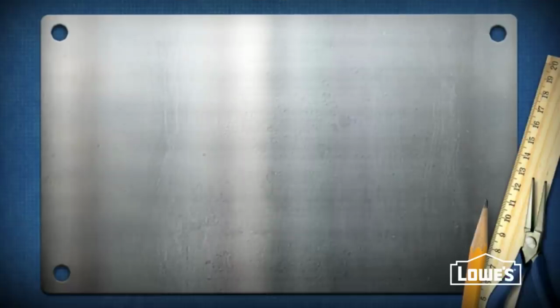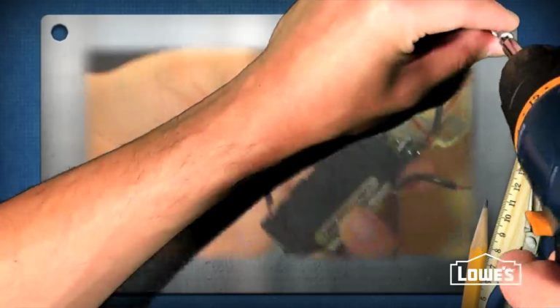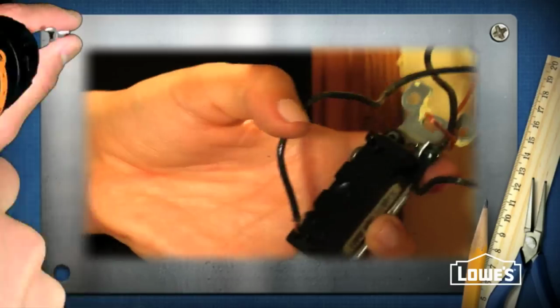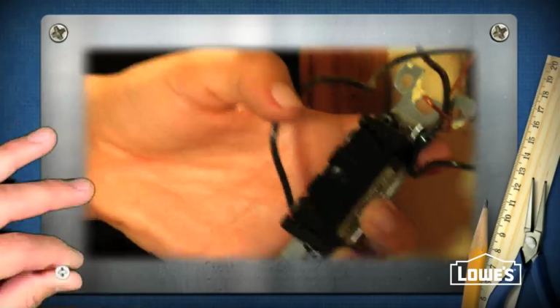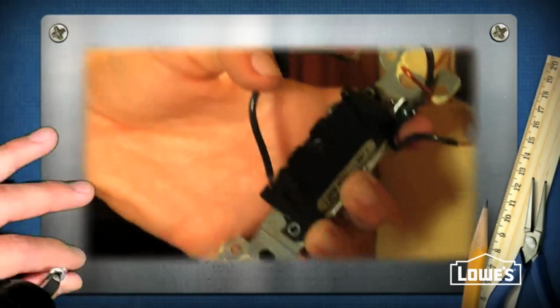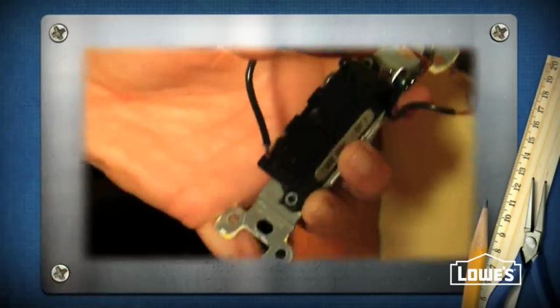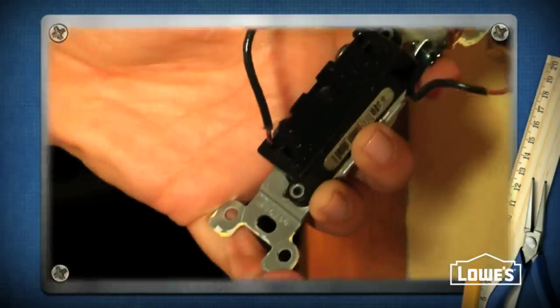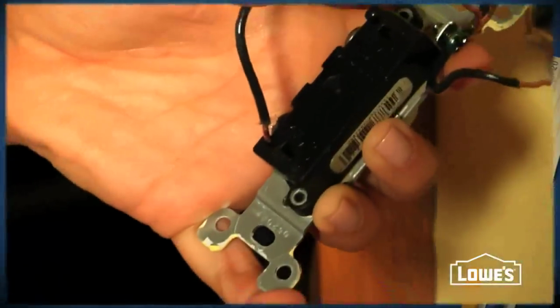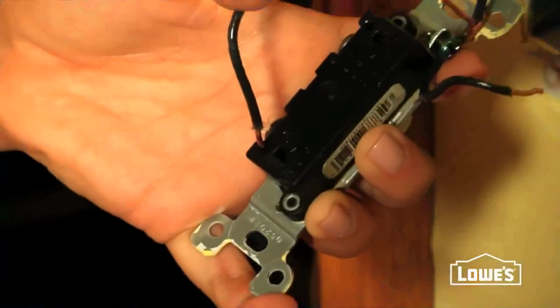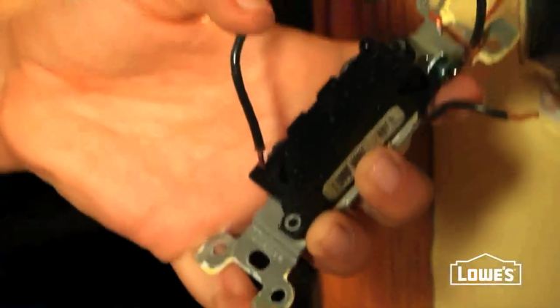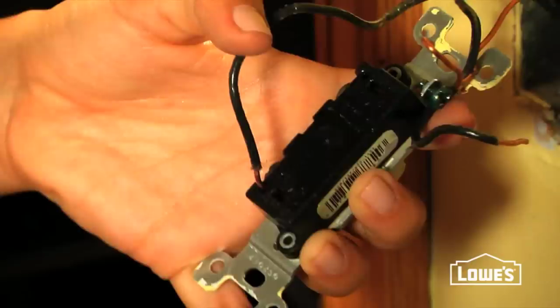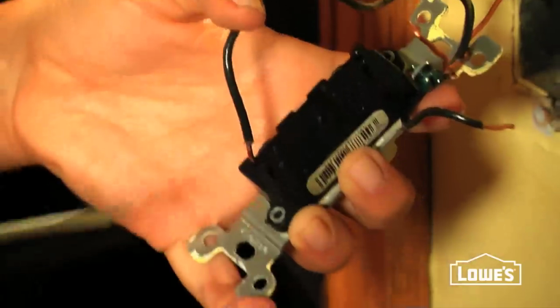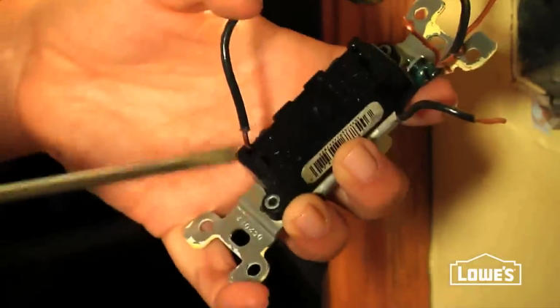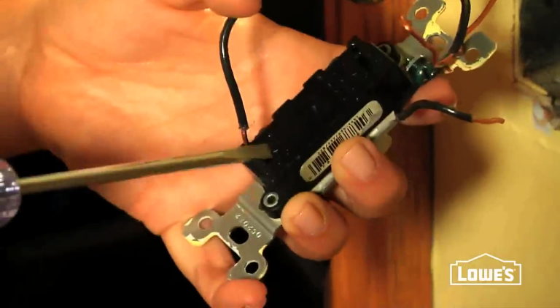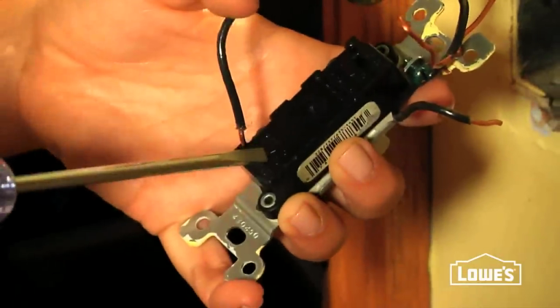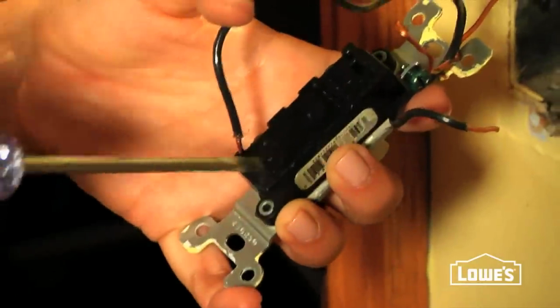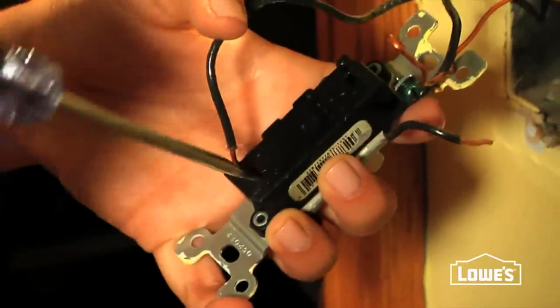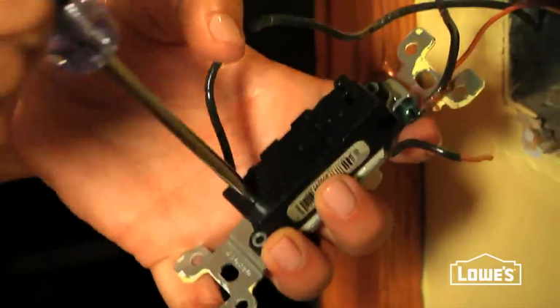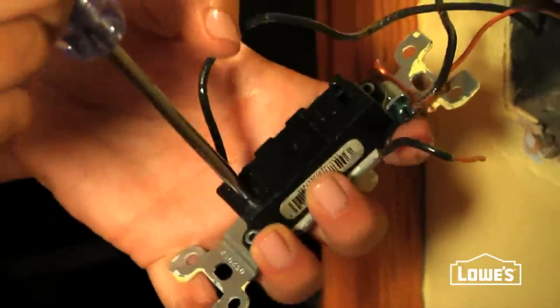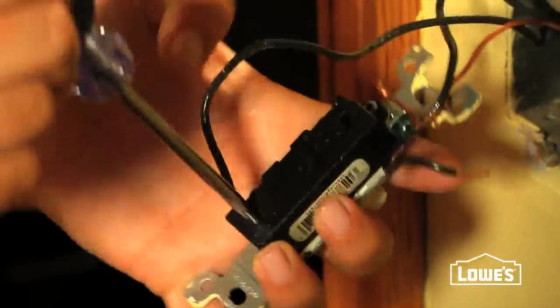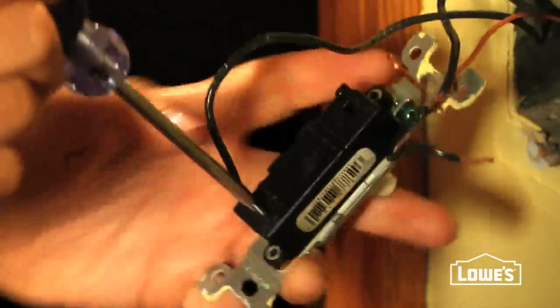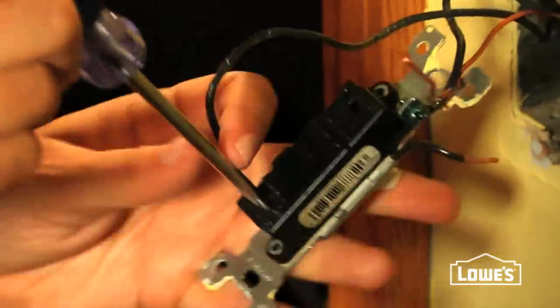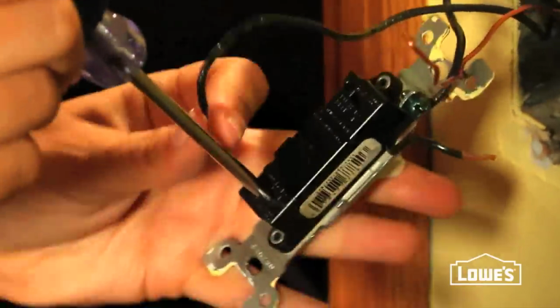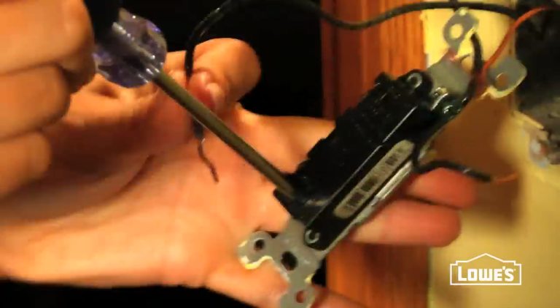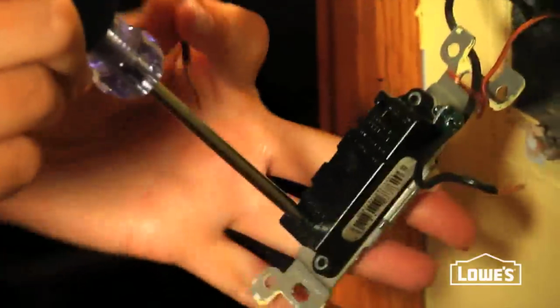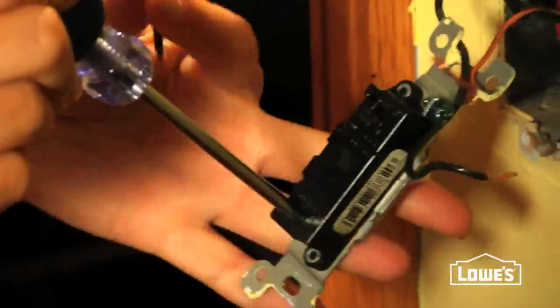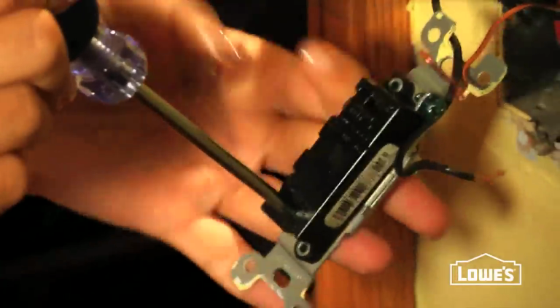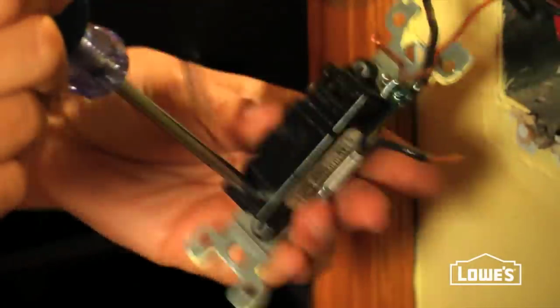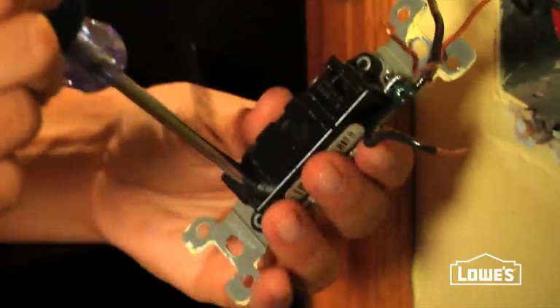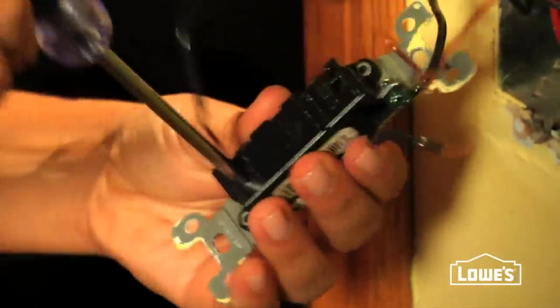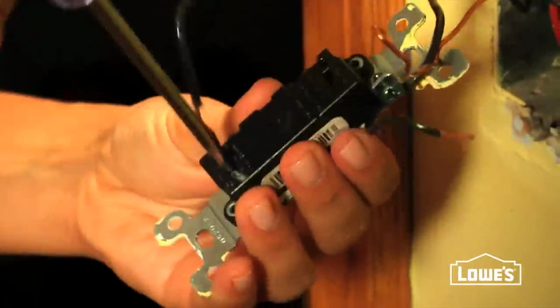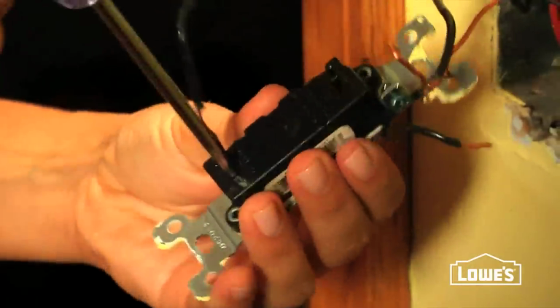Sometimes these wires are attached using push-in connectors. Use a small screwdriver to press it in and pull the wires out.